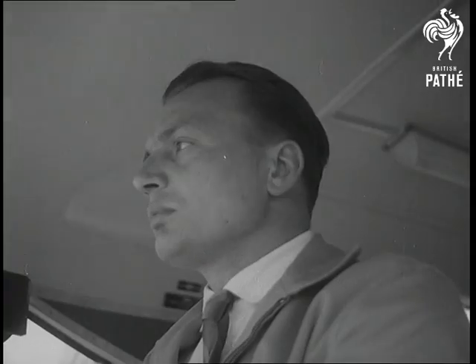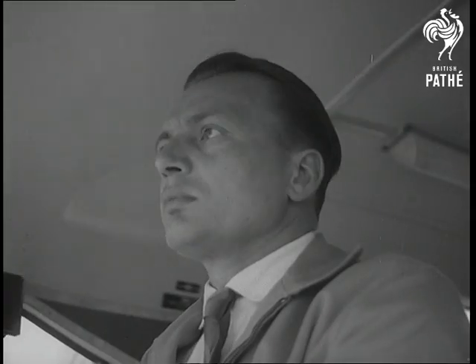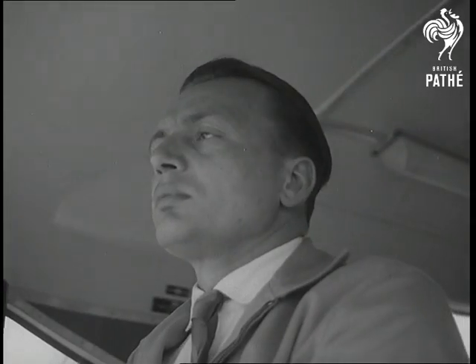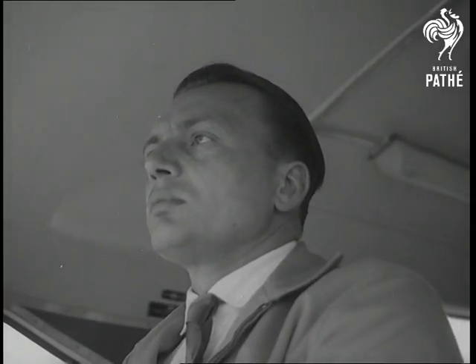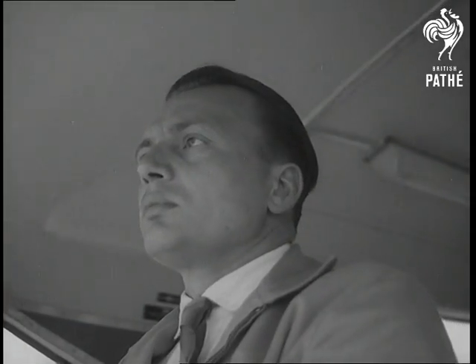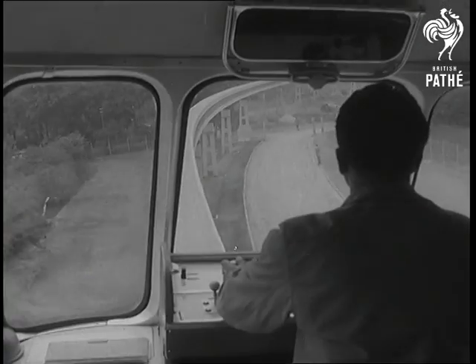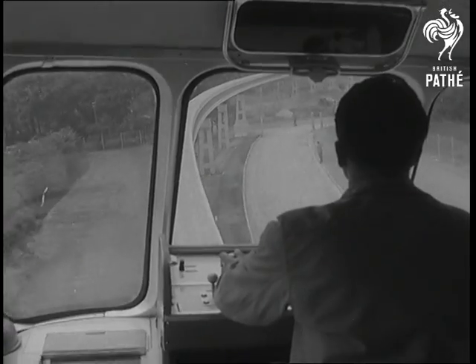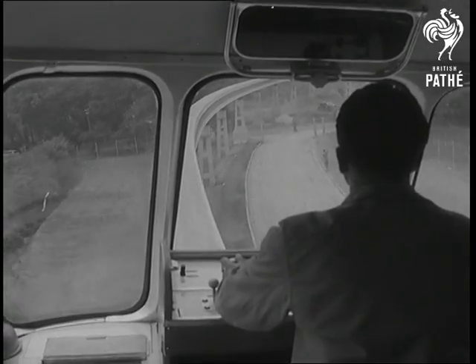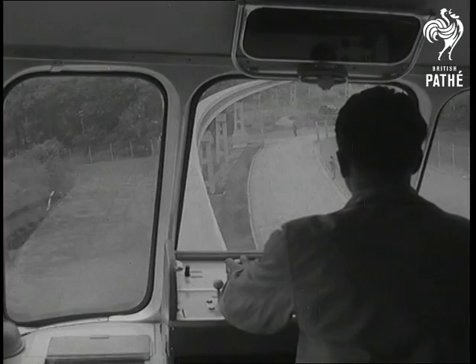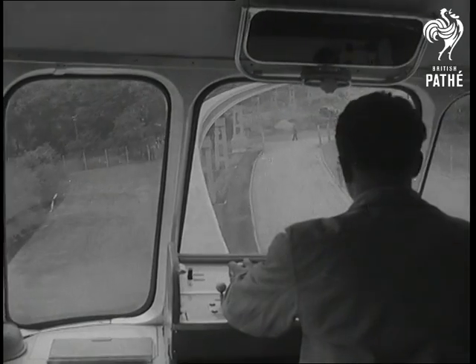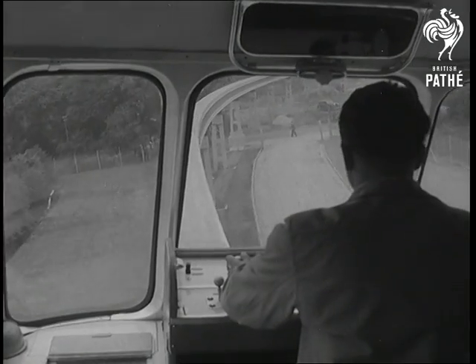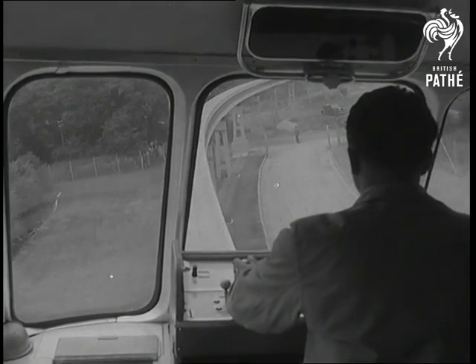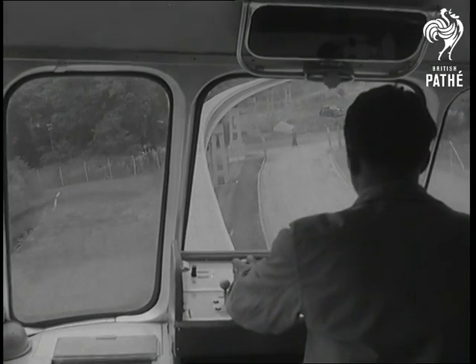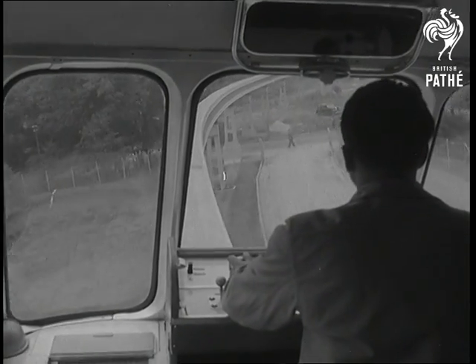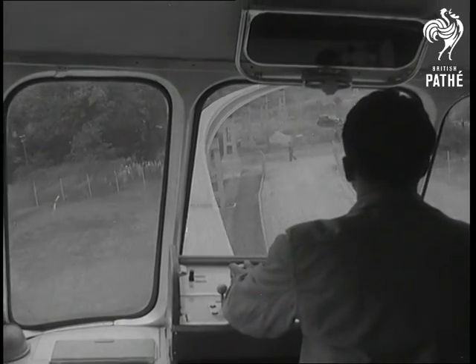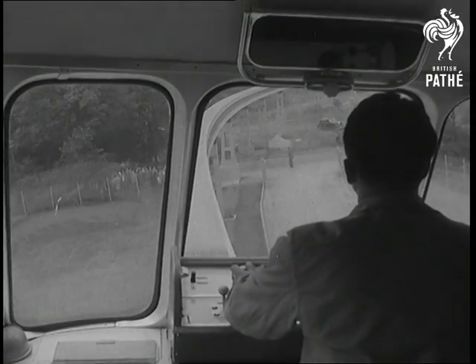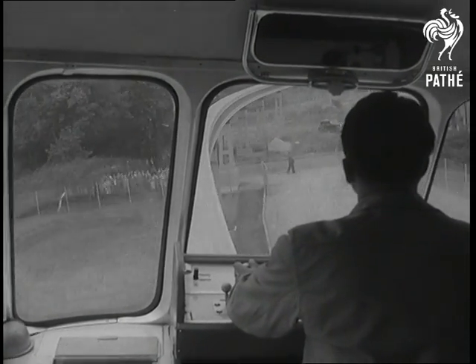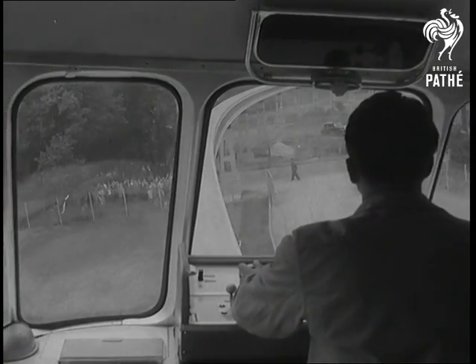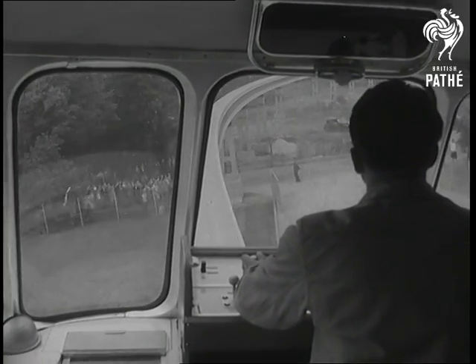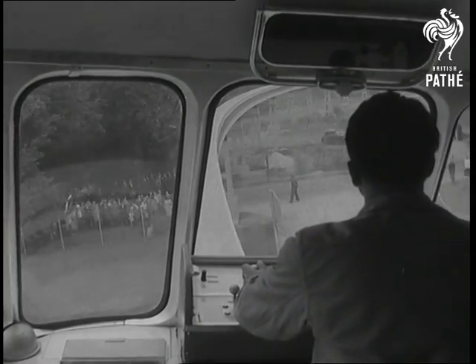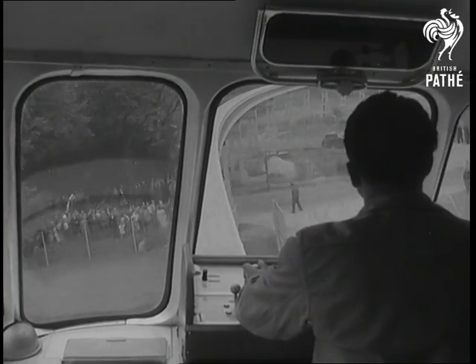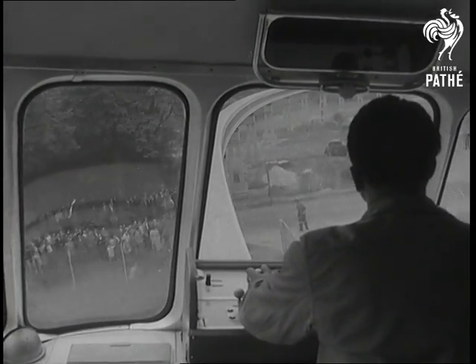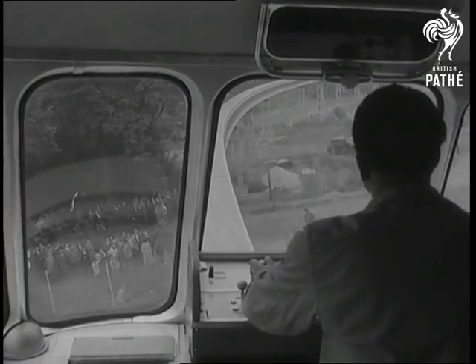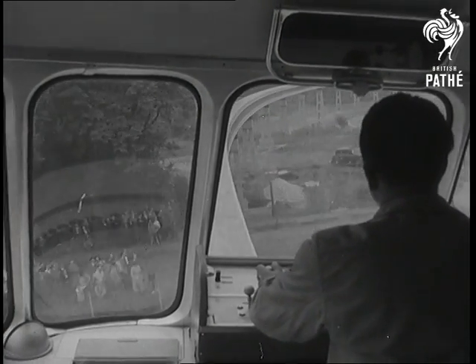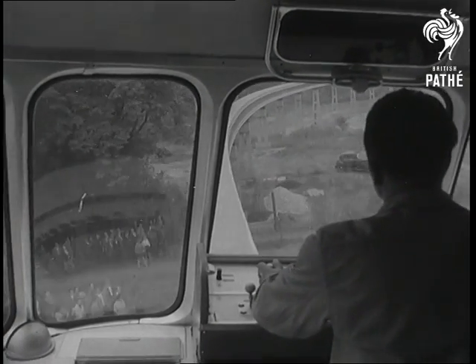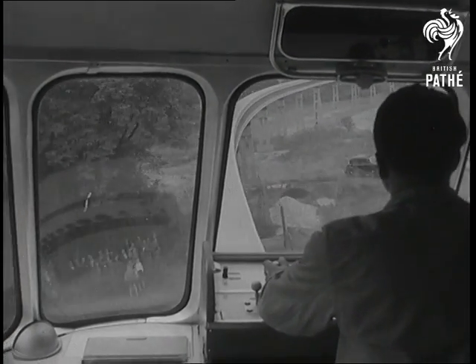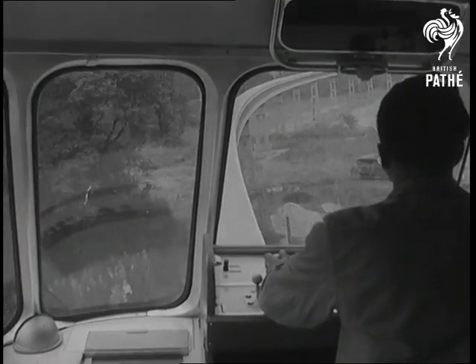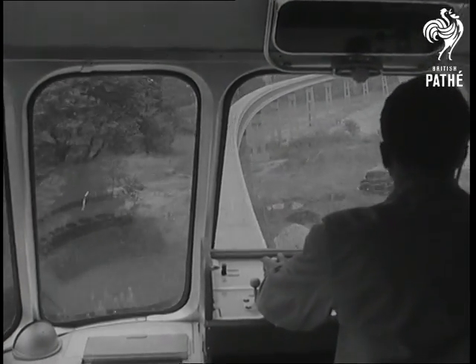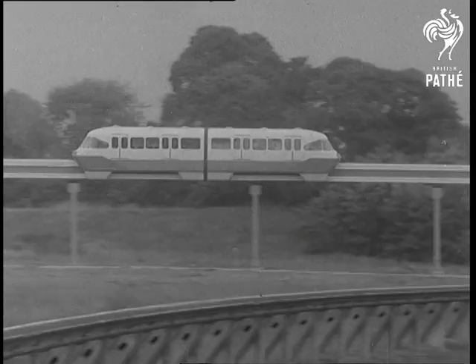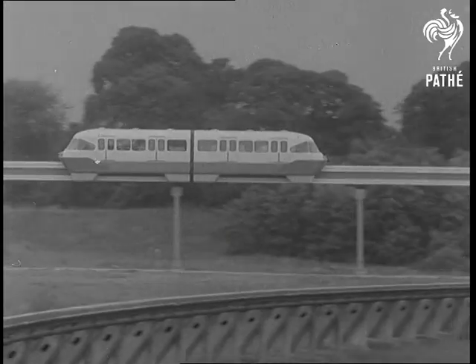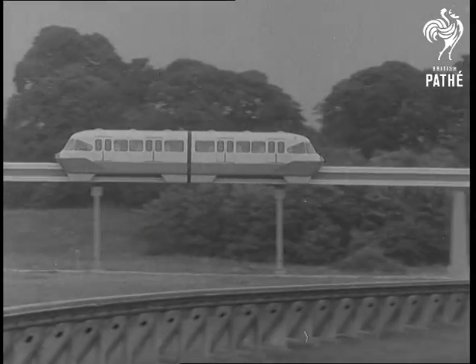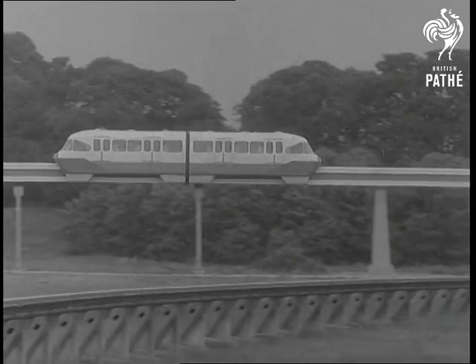The first full-size job of its kind in the world. It runs on a concrete rail at 50 to 60 miles an hour, and it's practically noiseless.